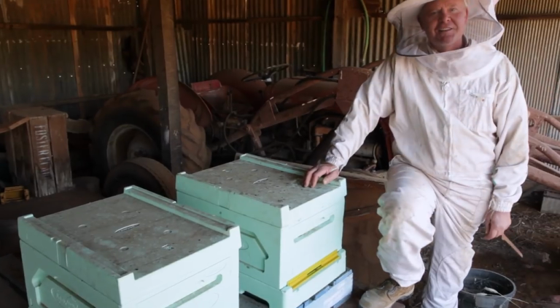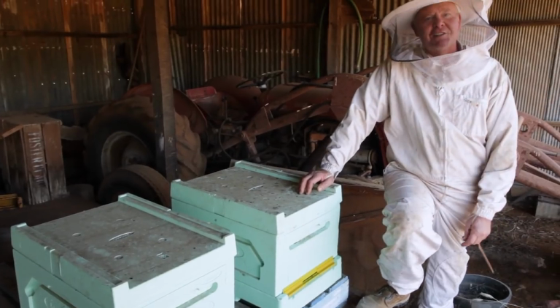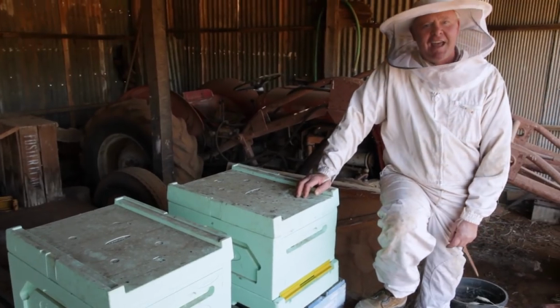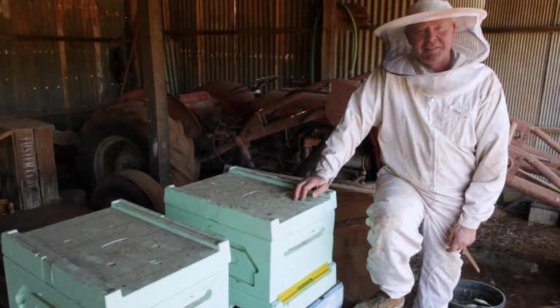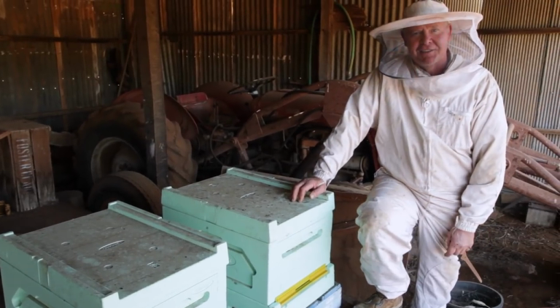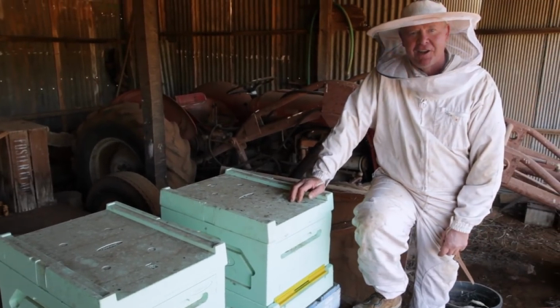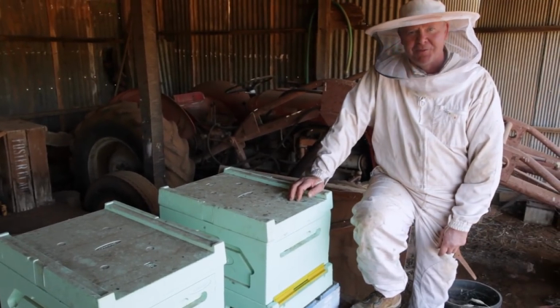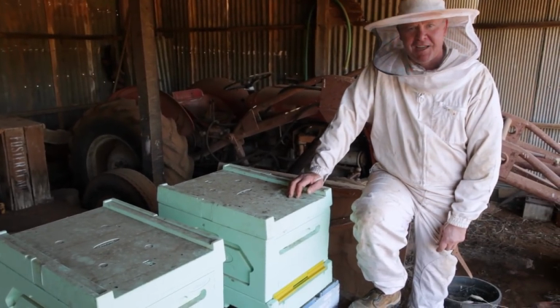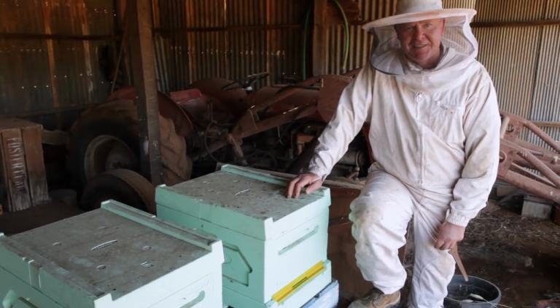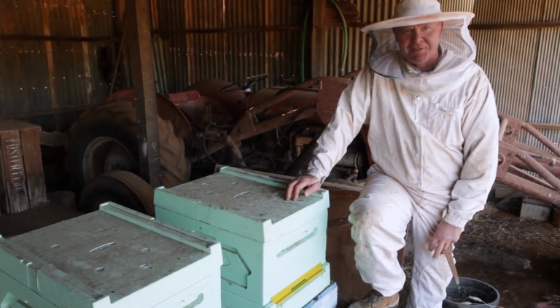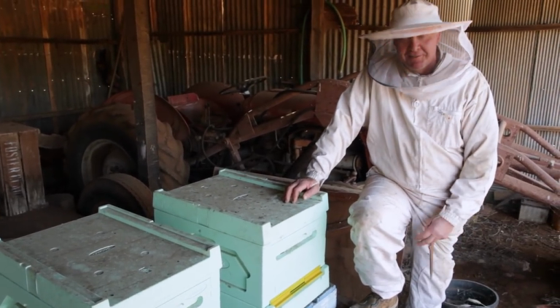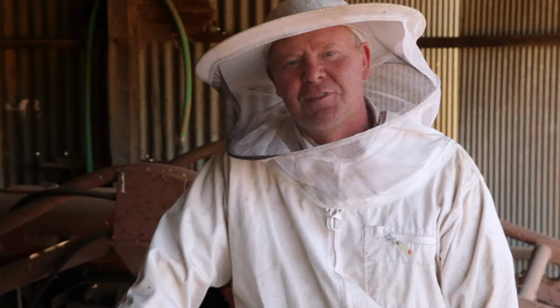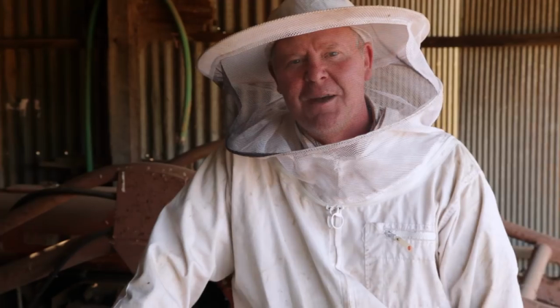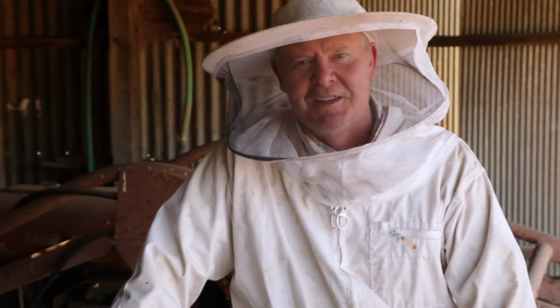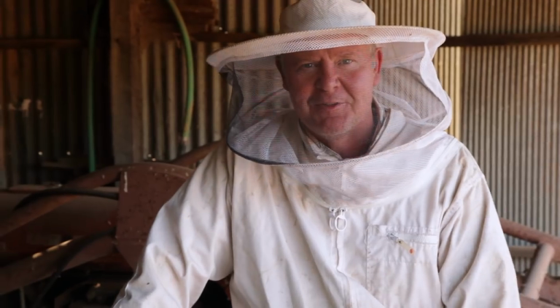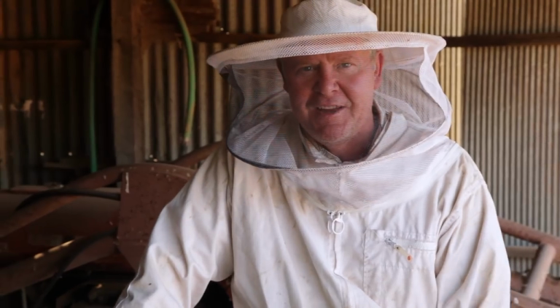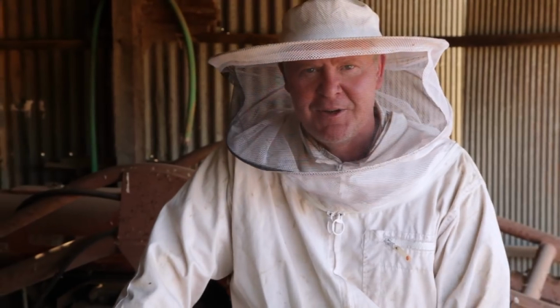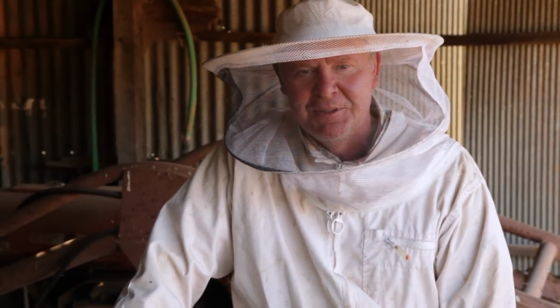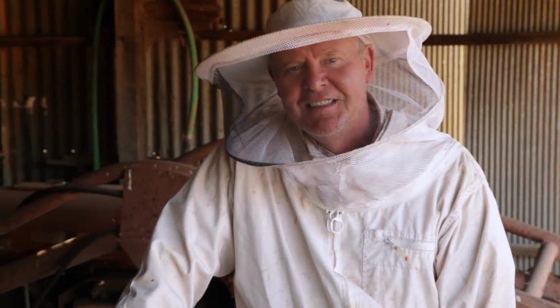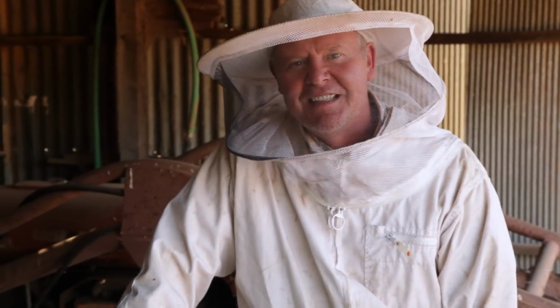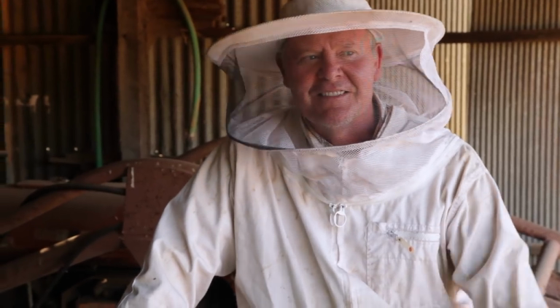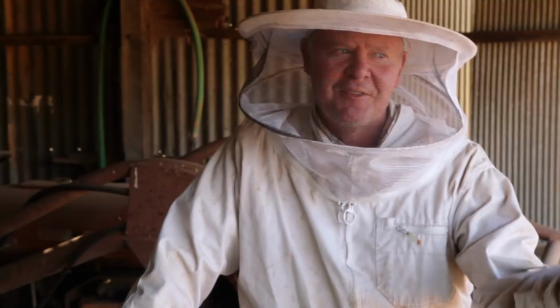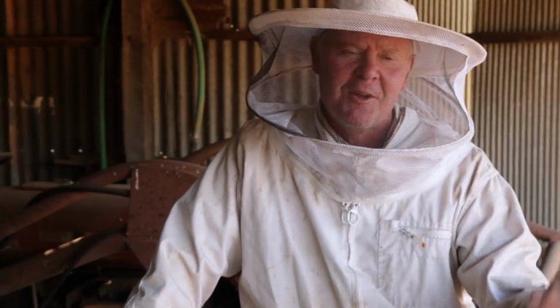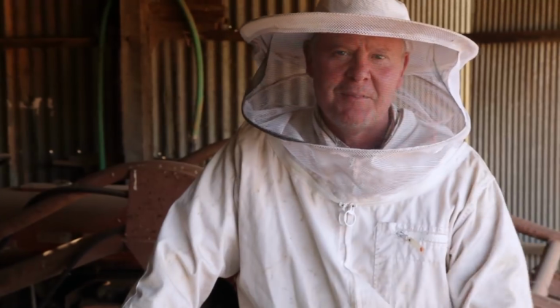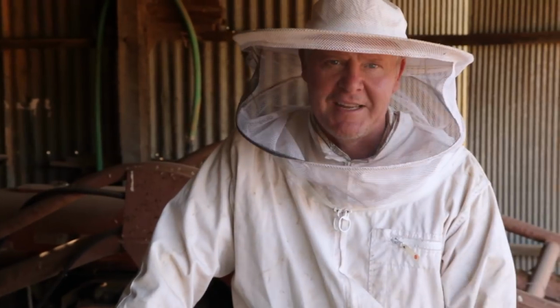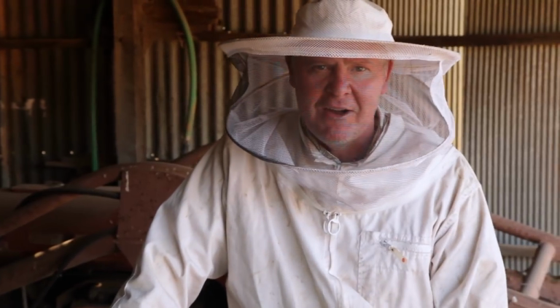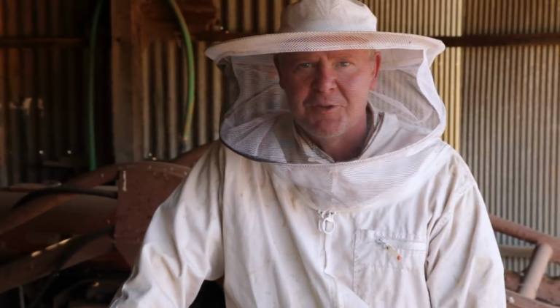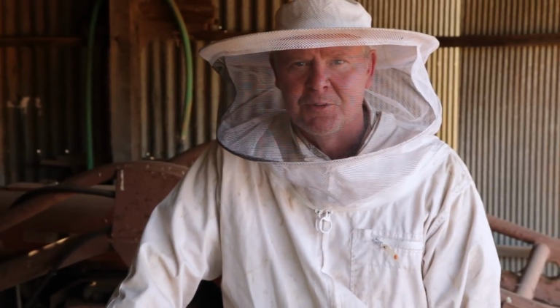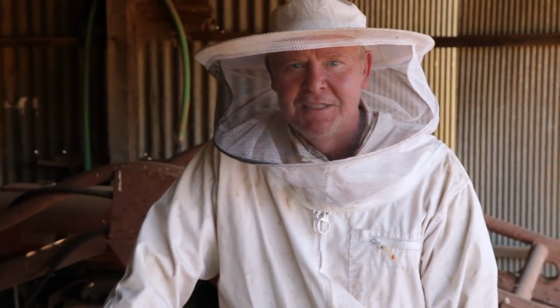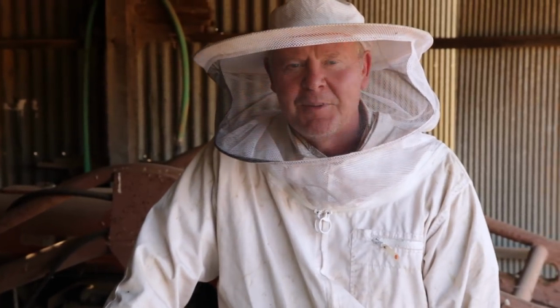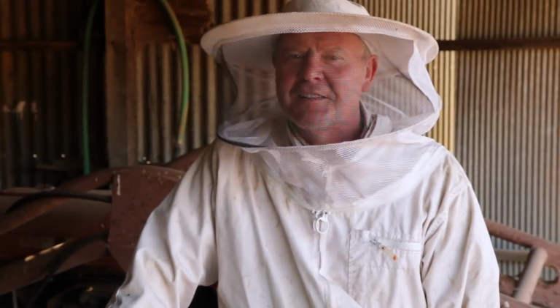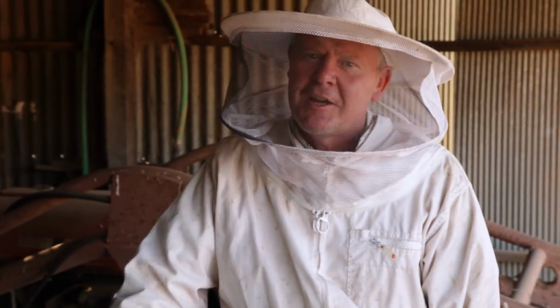Now, just to add to the excitement of today's episode, we've come in a different vehicle, and so I've forgotten me bloody hive tool.